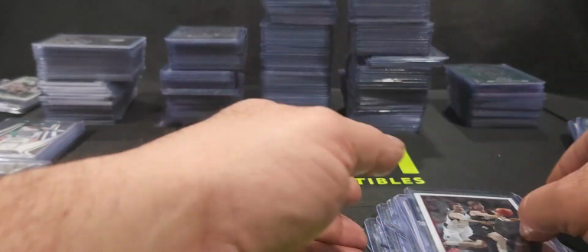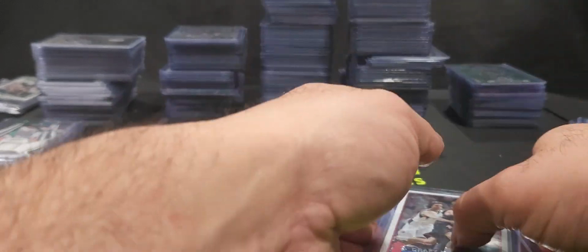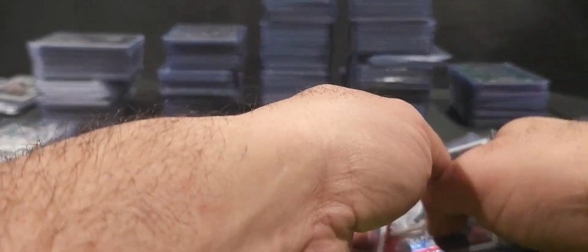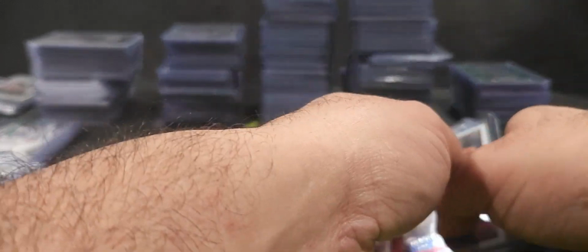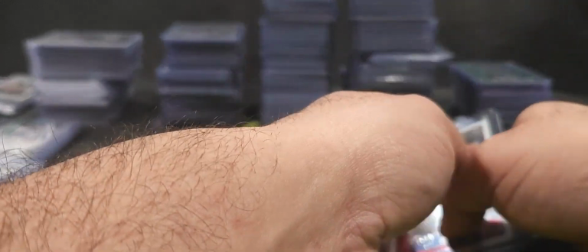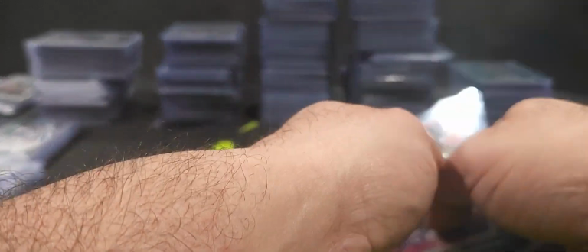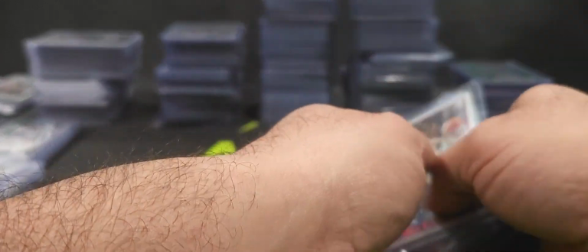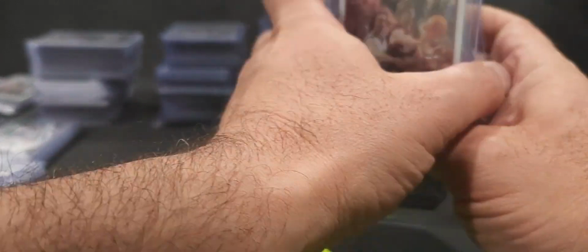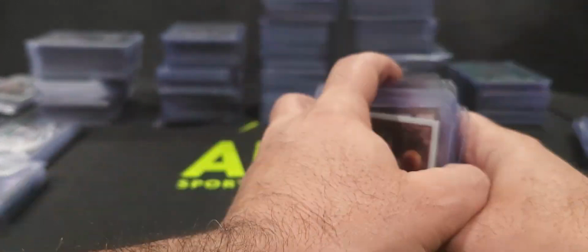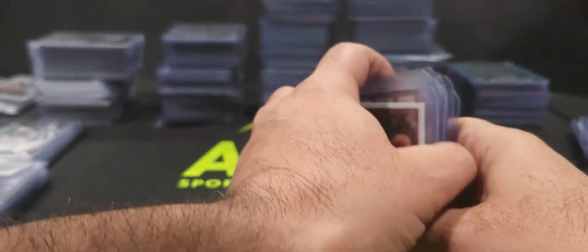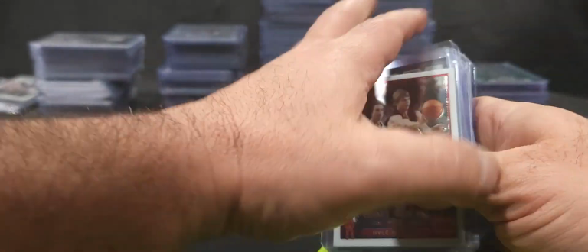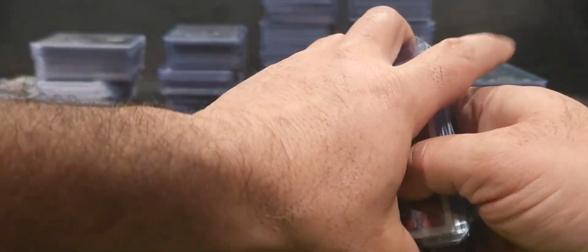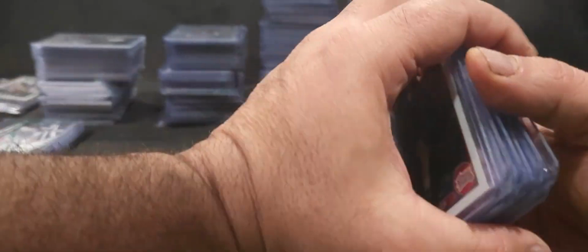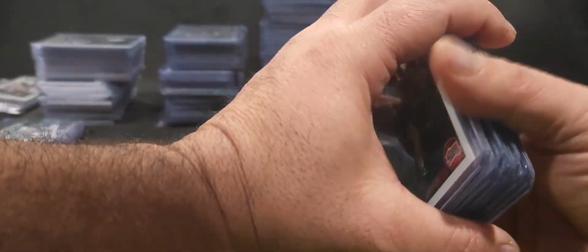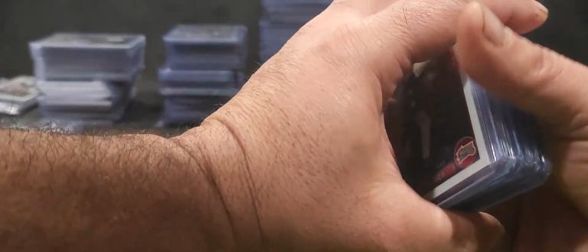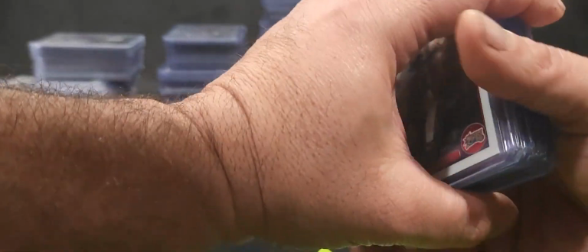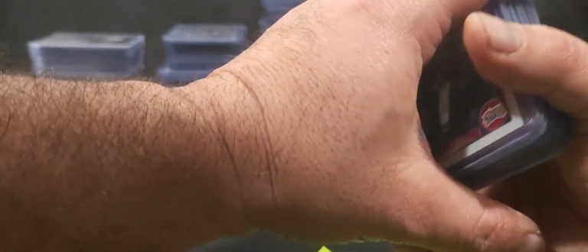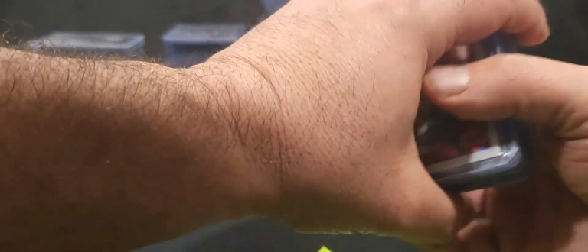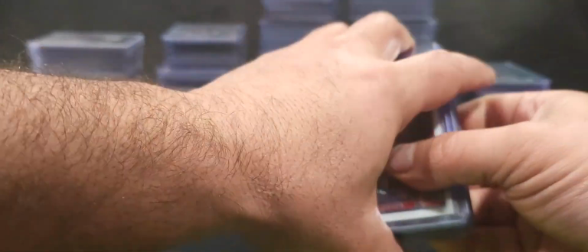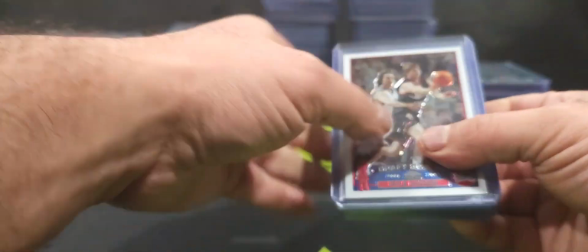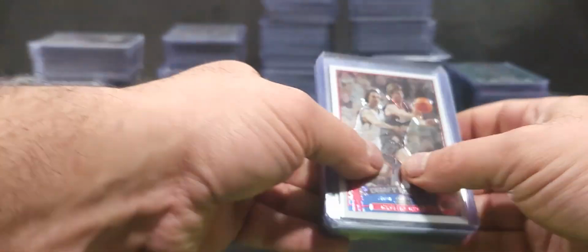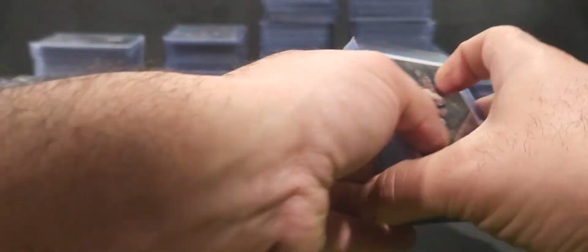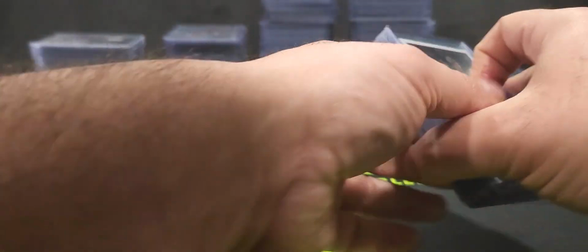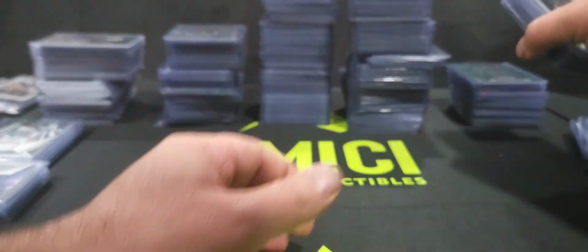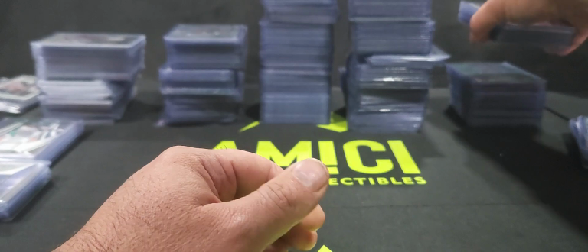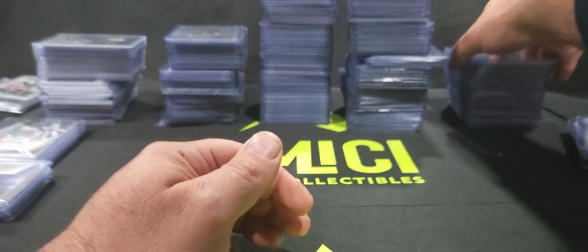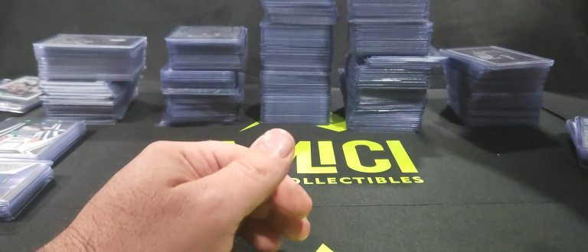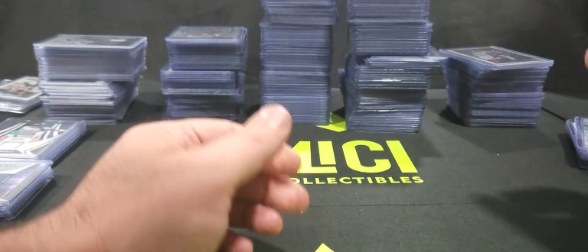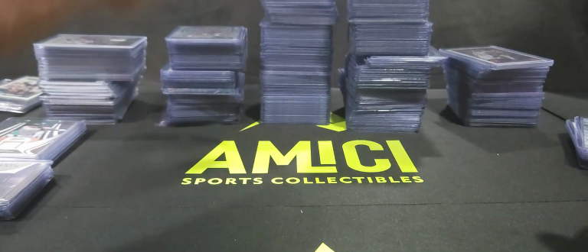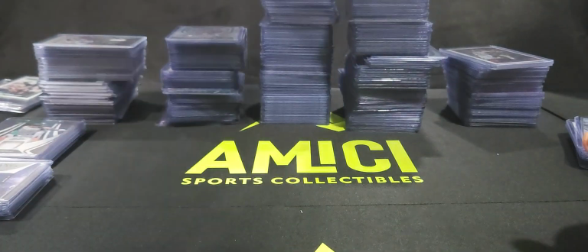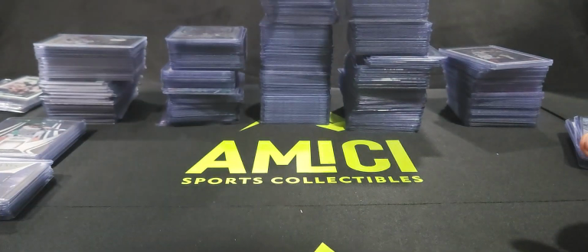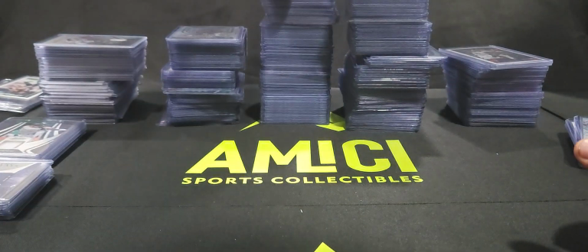Some more modern basketball: Steph Curry, Michael Porter Jr., Christian Braun, Austin Reeves, Benedict Mathurin, Paolo Banchero Monopoly rookie, Jamal Murray, Cade Cunningham, a Shaq Finals MVP card, a Carmelo Anthony, and a Vince Carter Jam Masters. A few hits there — nothing huge, but most of this stuff is retail and it'll pull a few bucks on eBay.